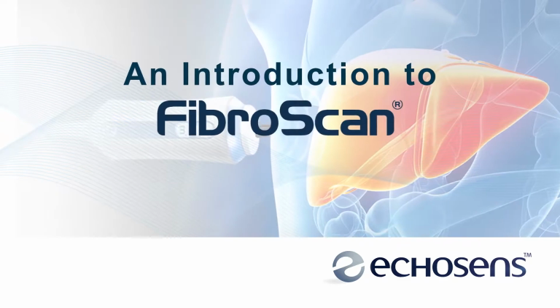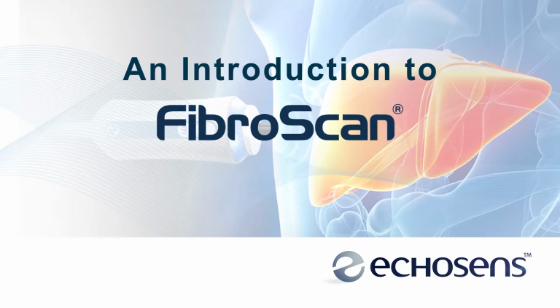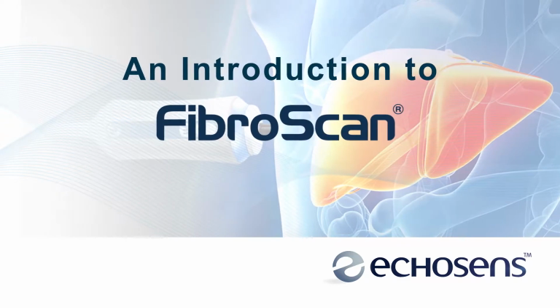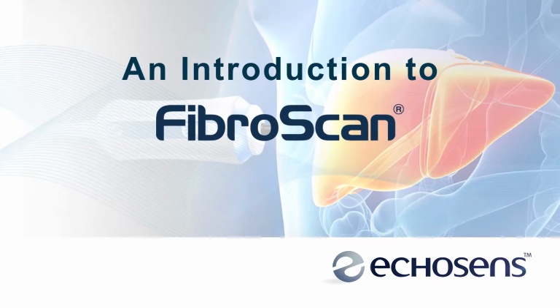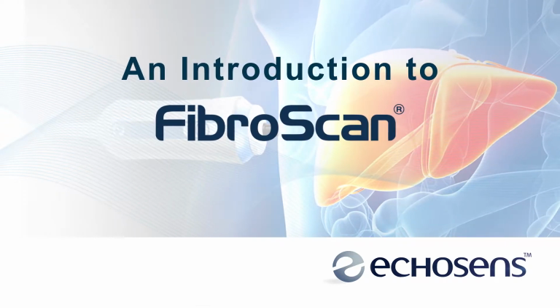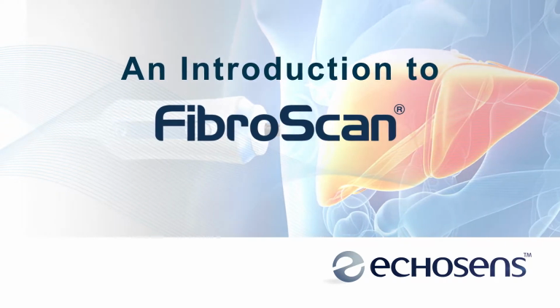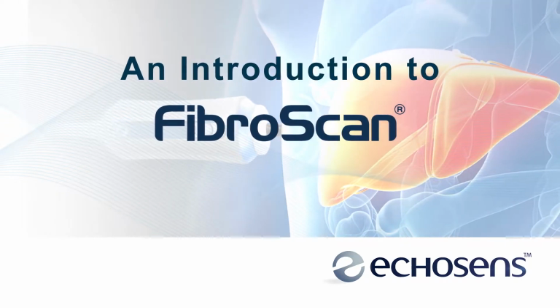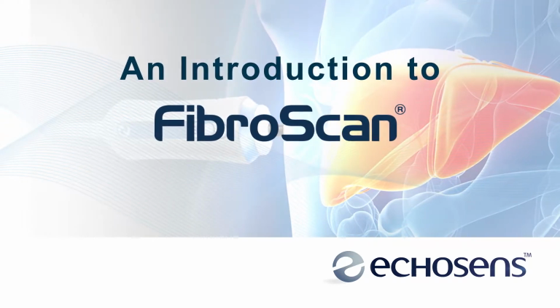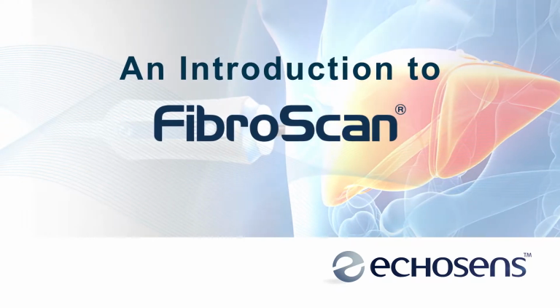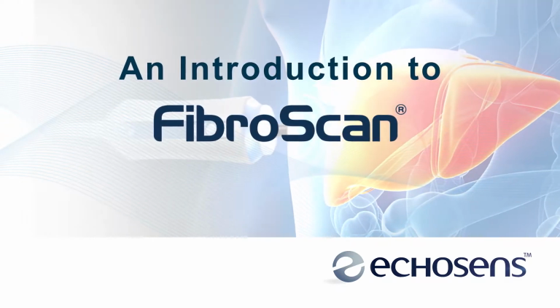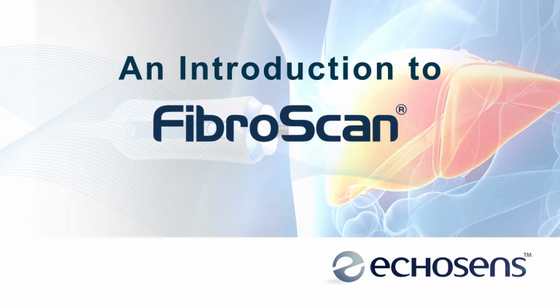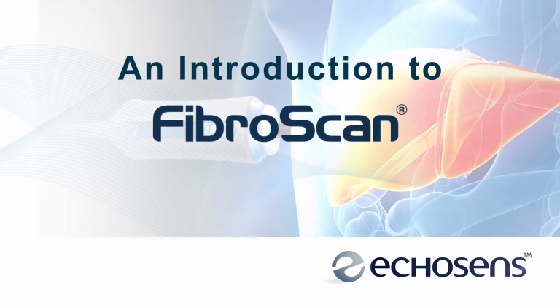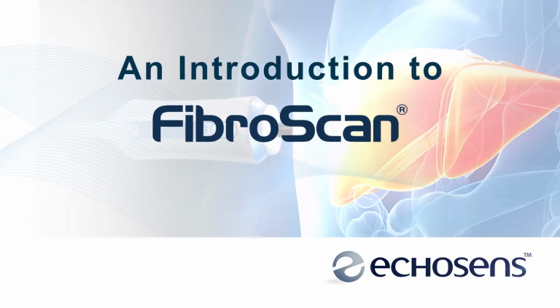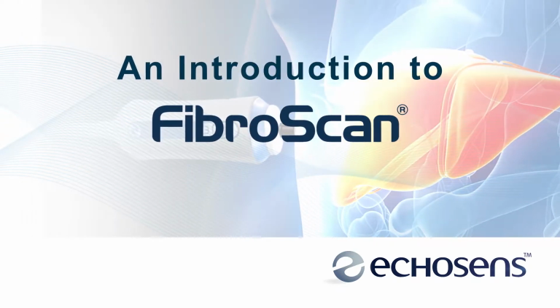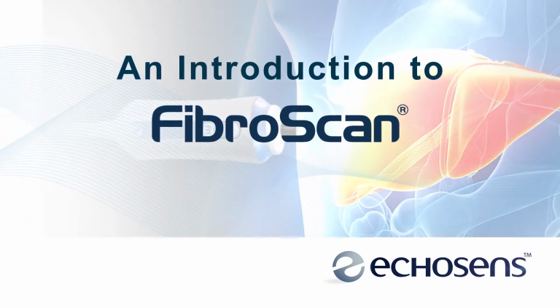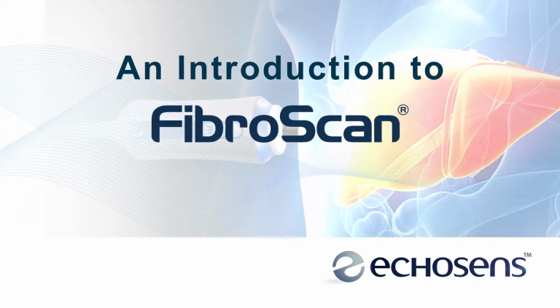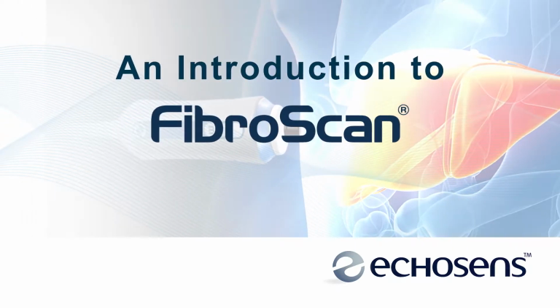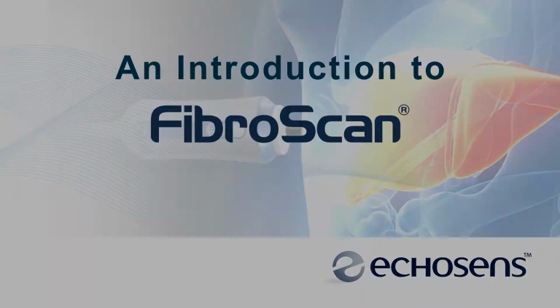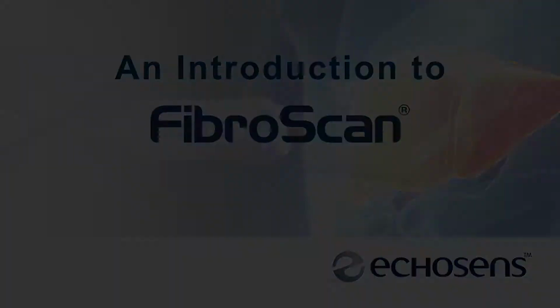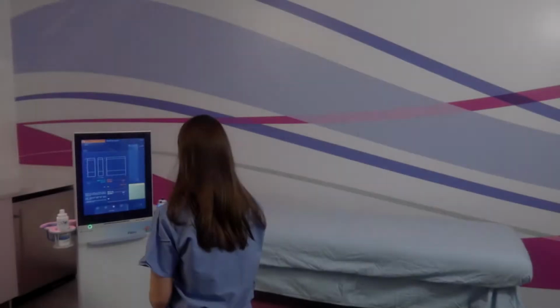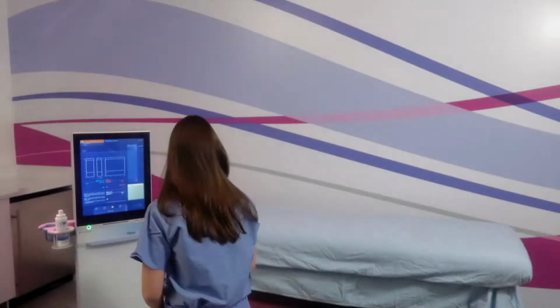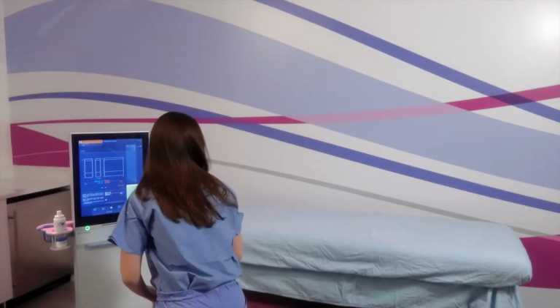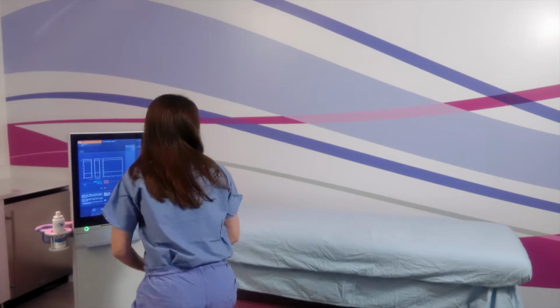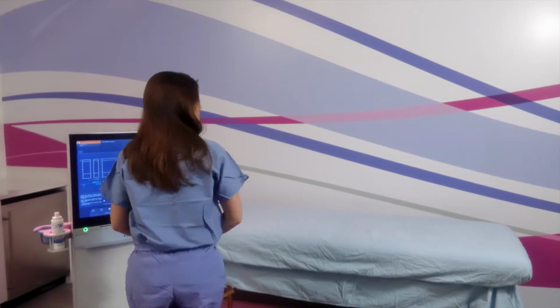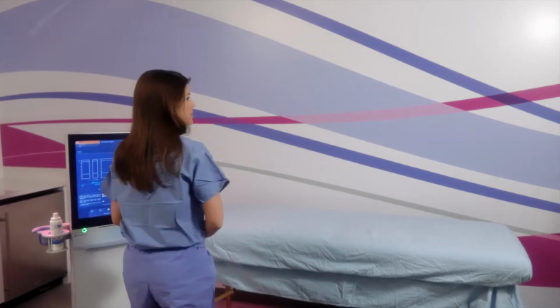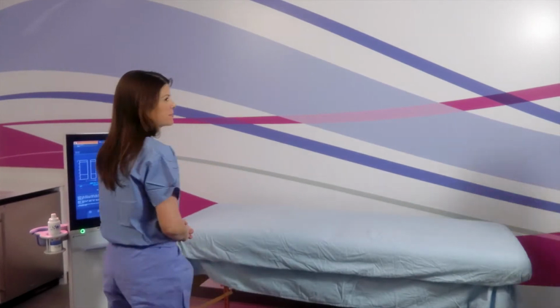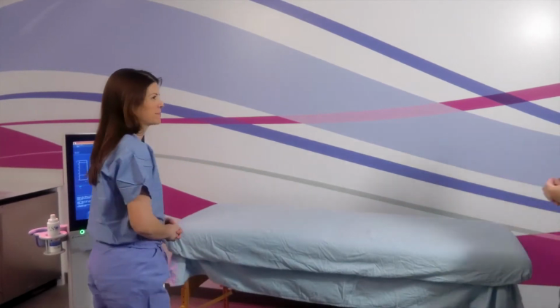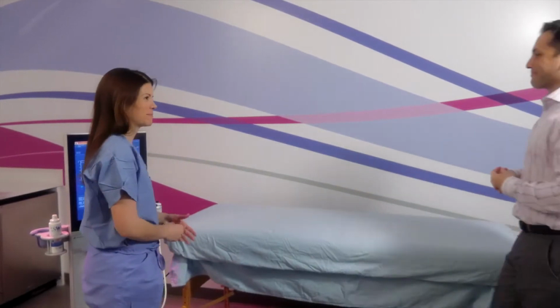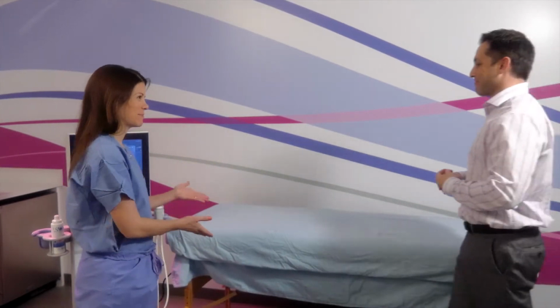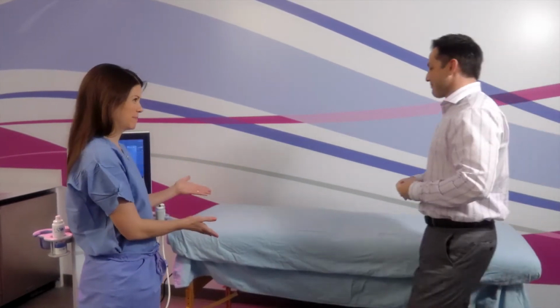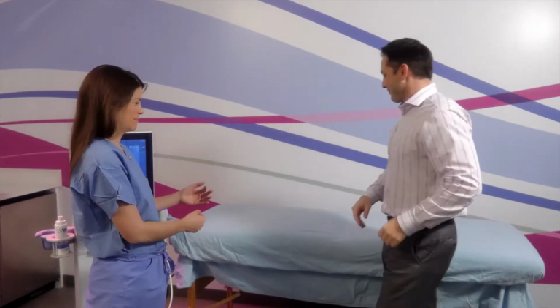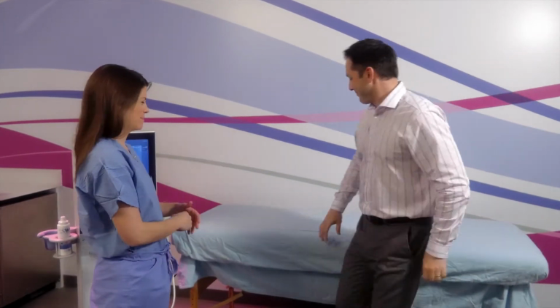The following is a demonstration and explanation of what you can expect to experience during a FibroScan examination.